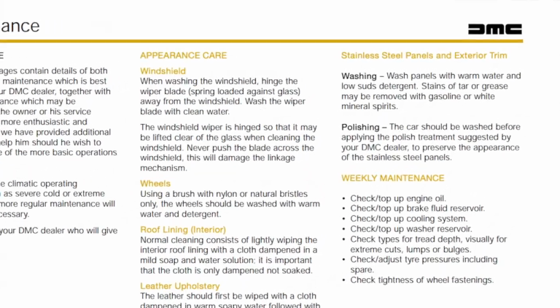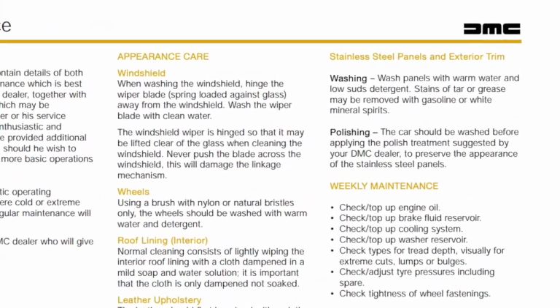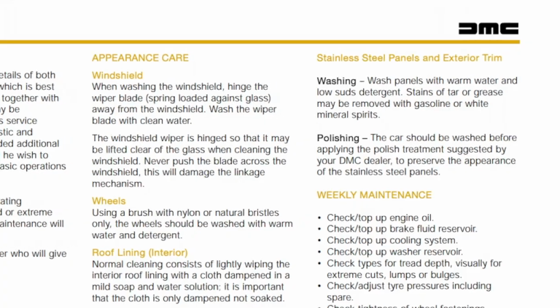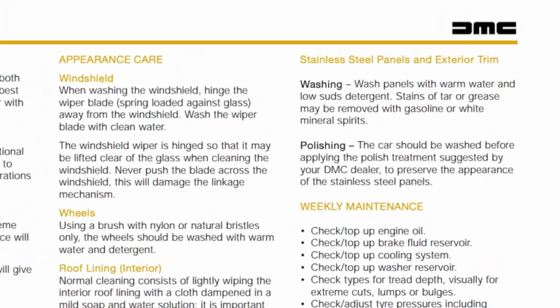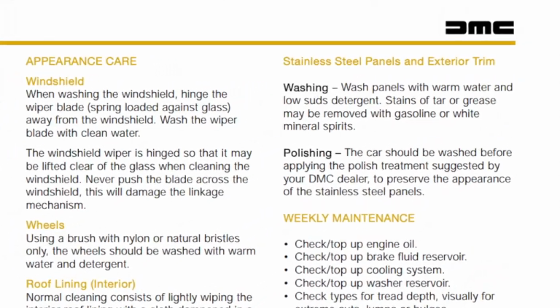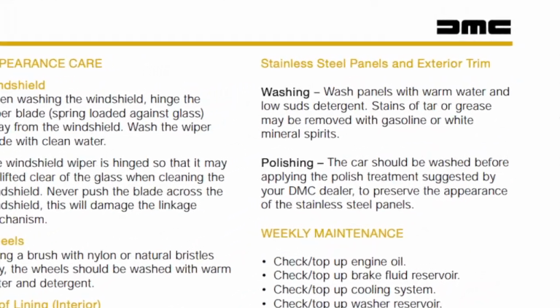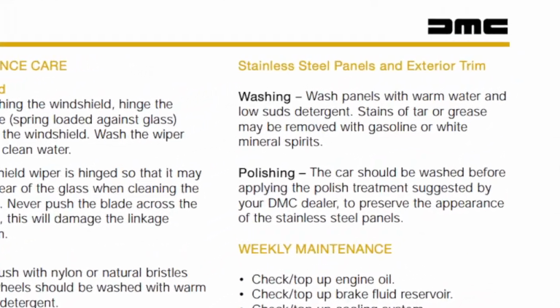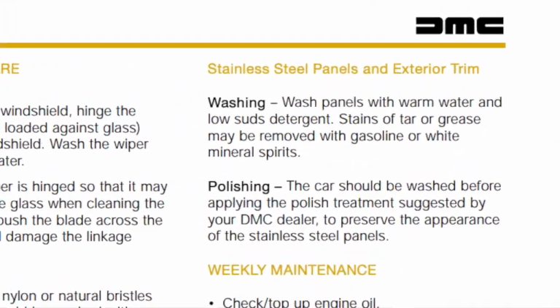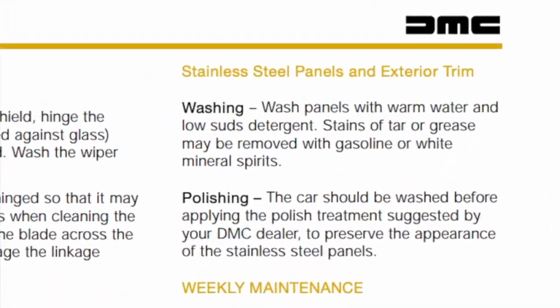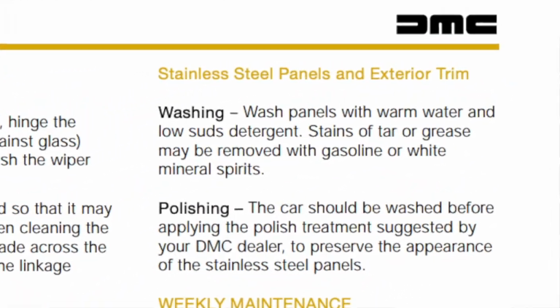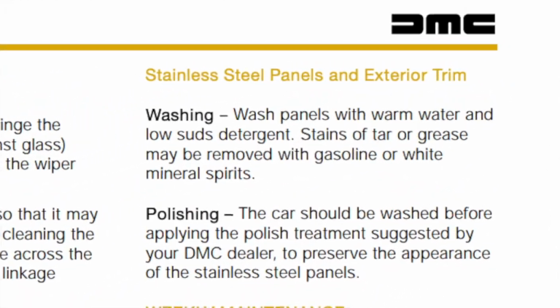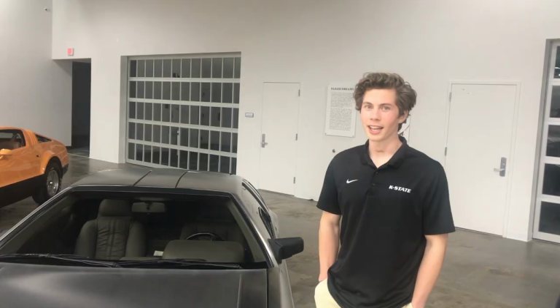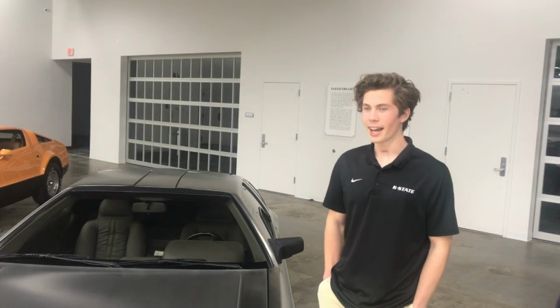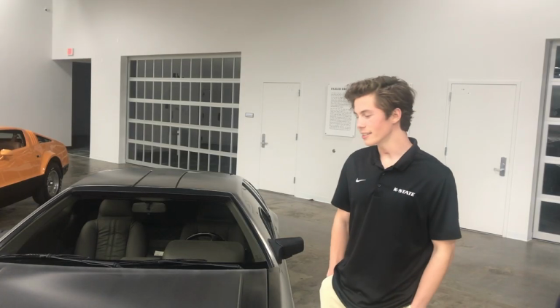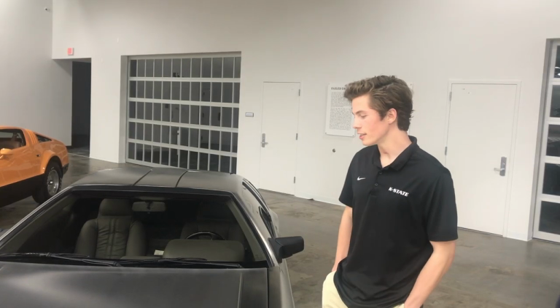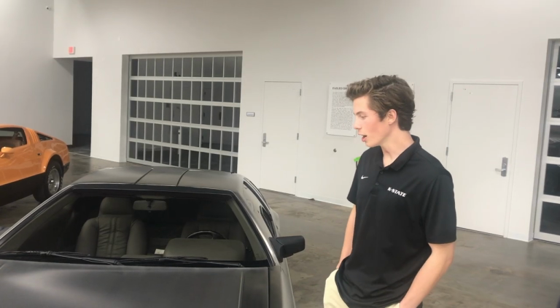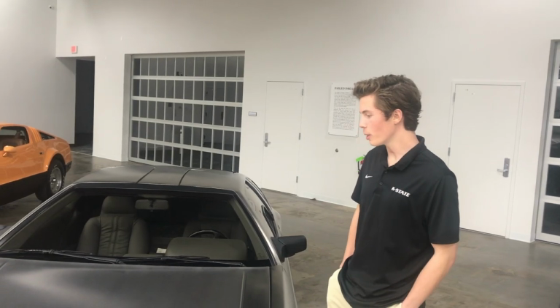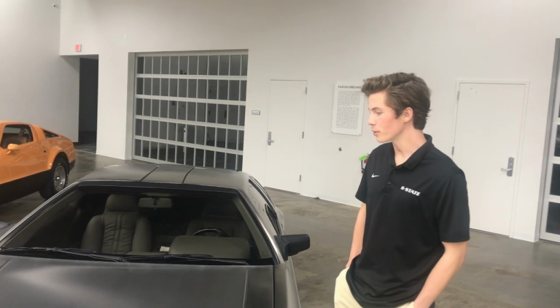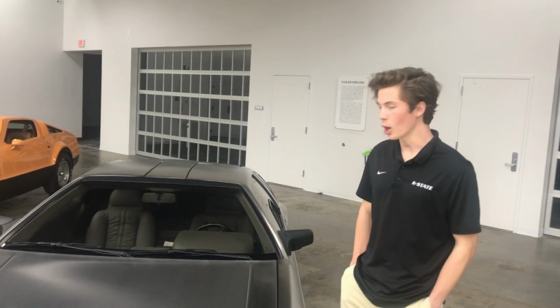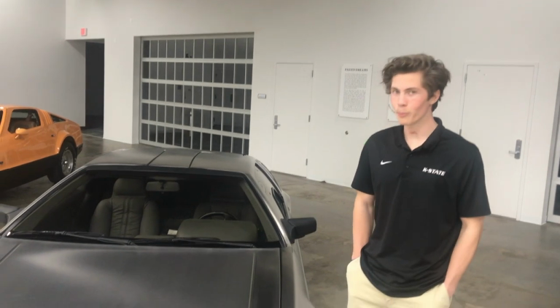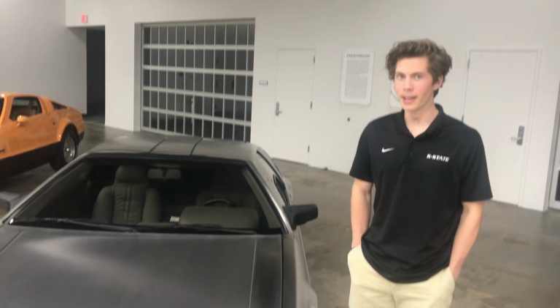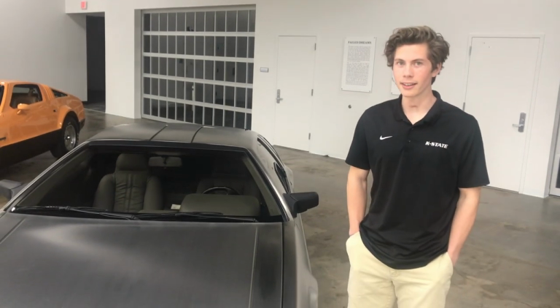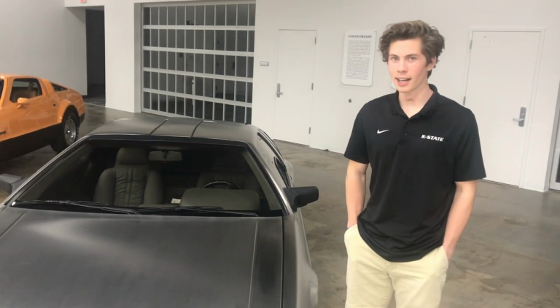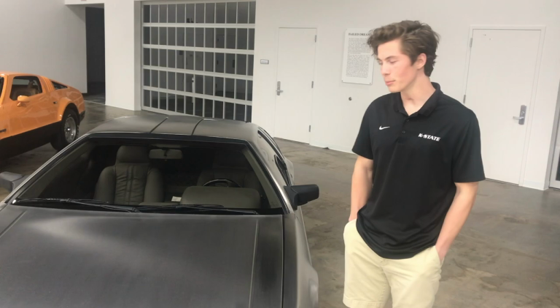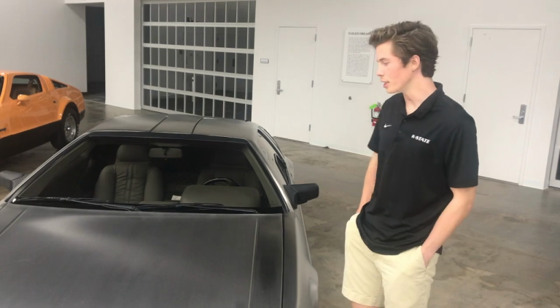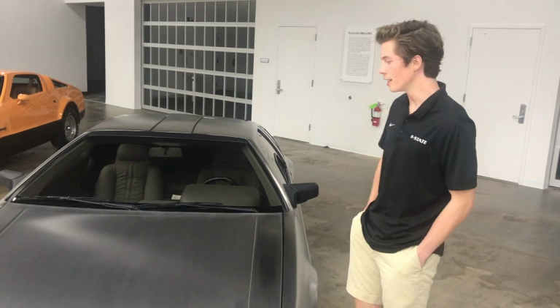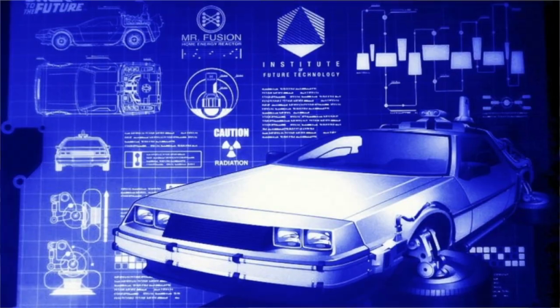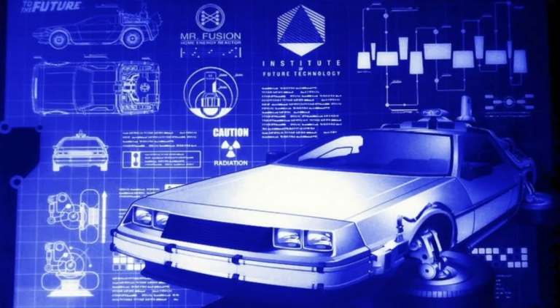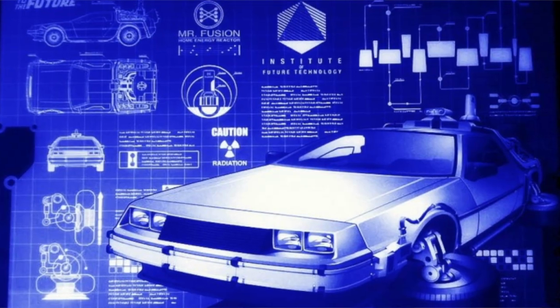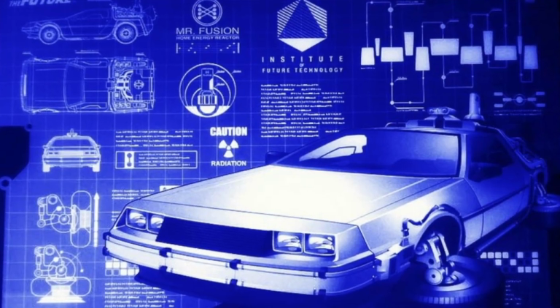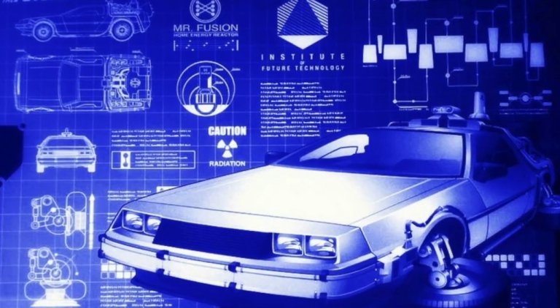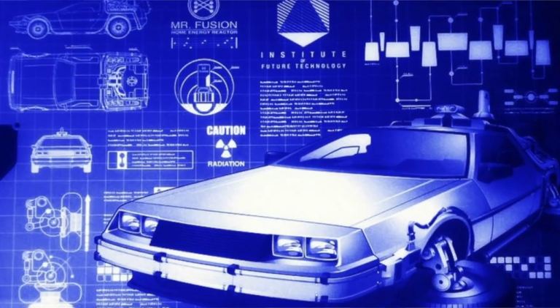This car is forever immortalized as Doc Brown's homemade time machine in the movie Back to the Future.